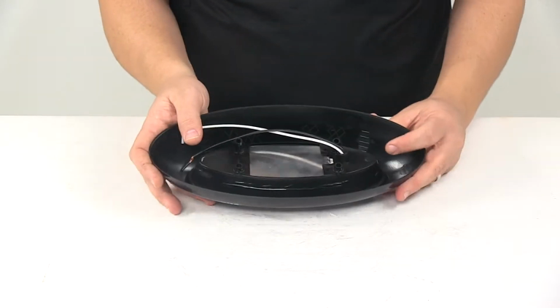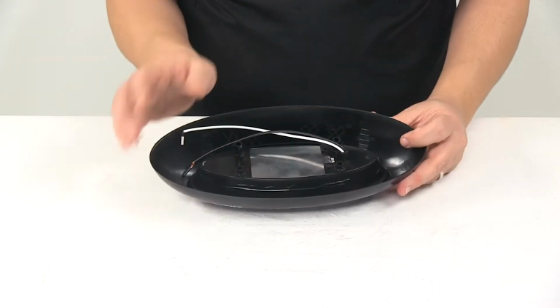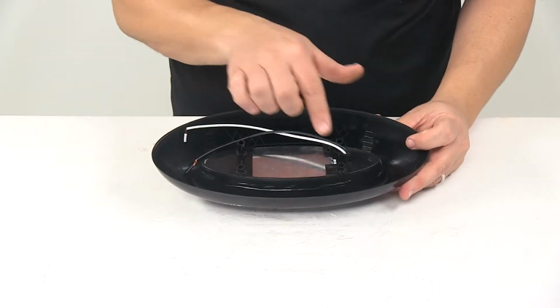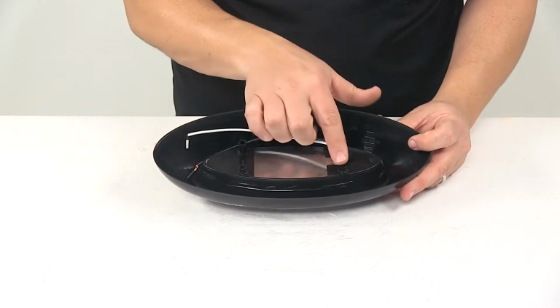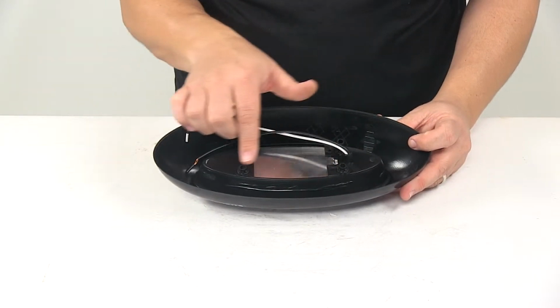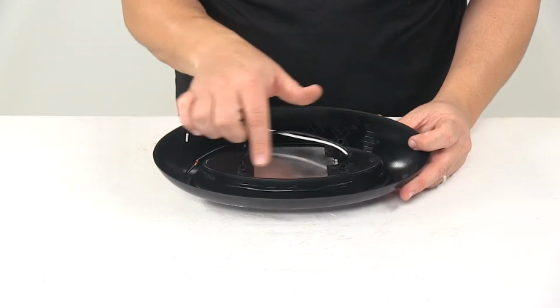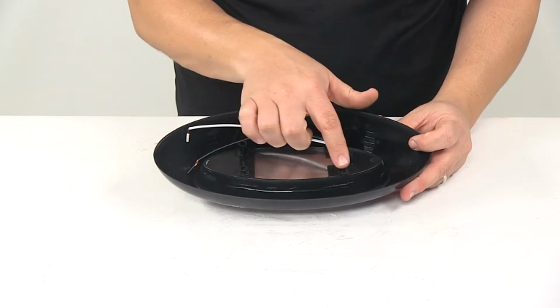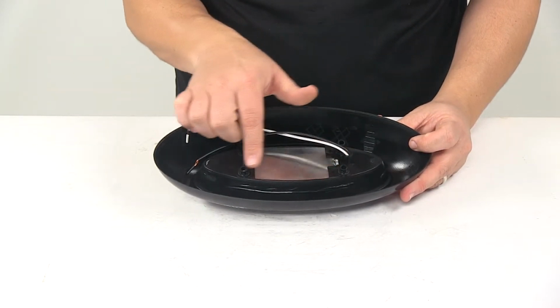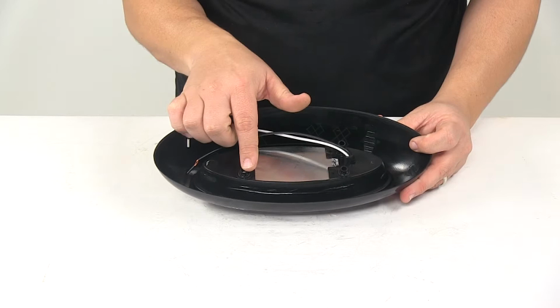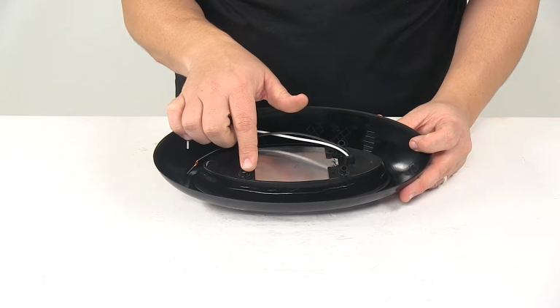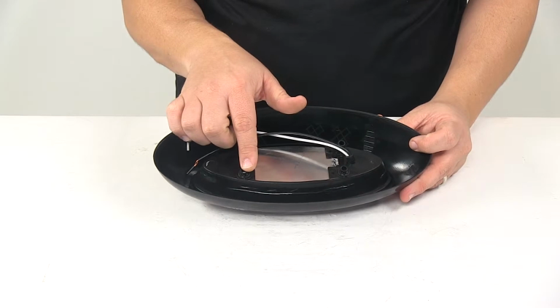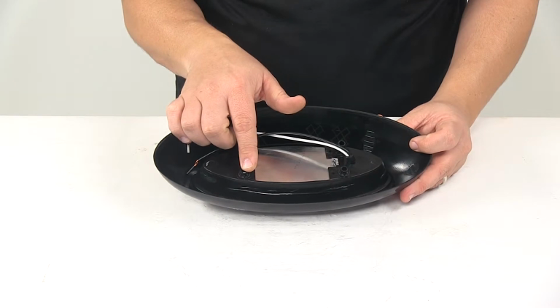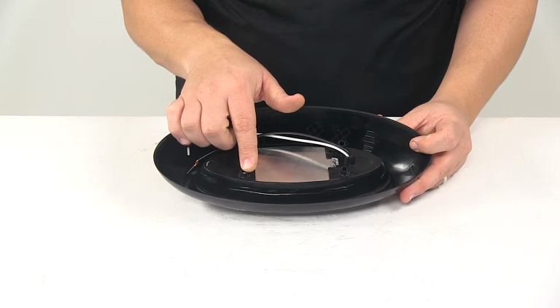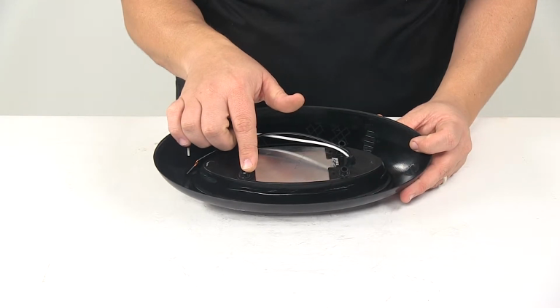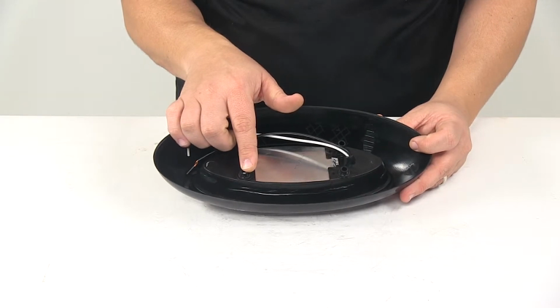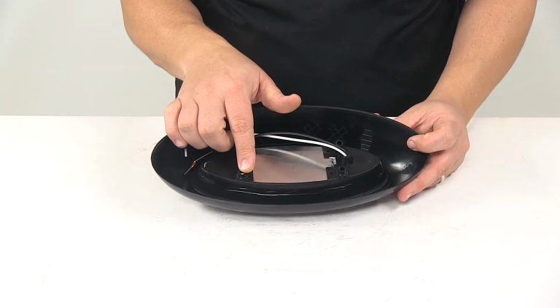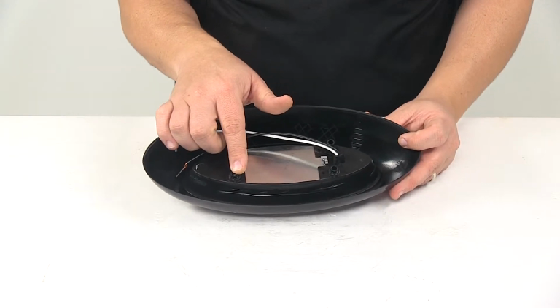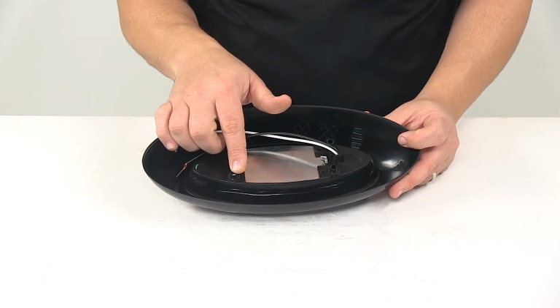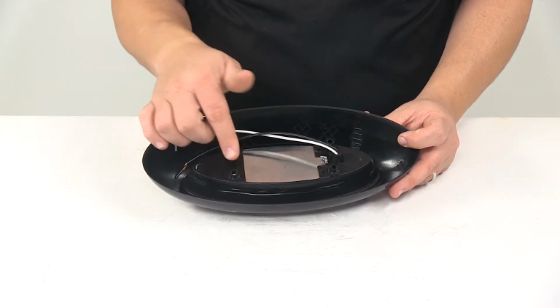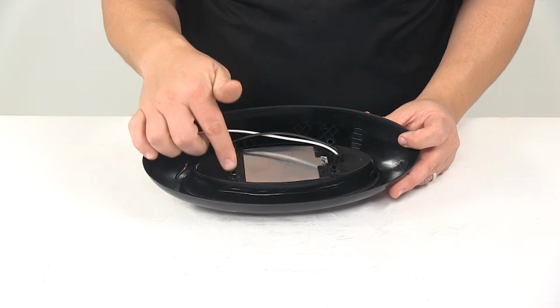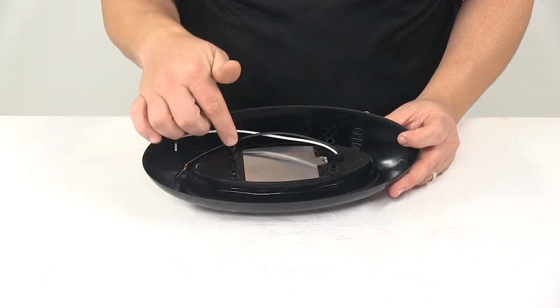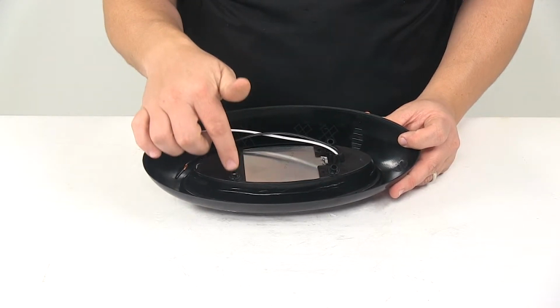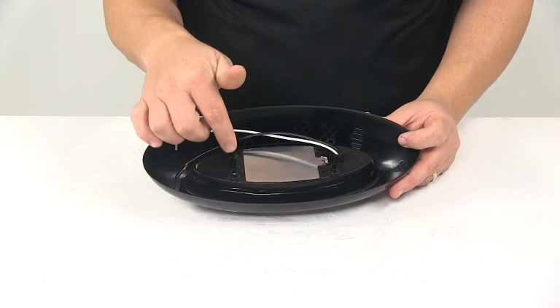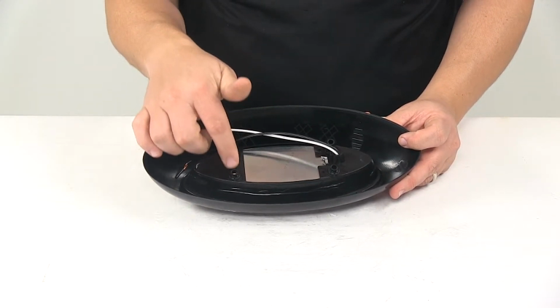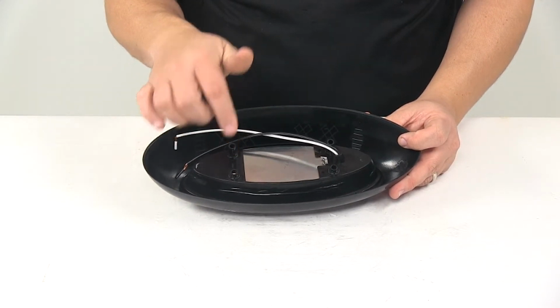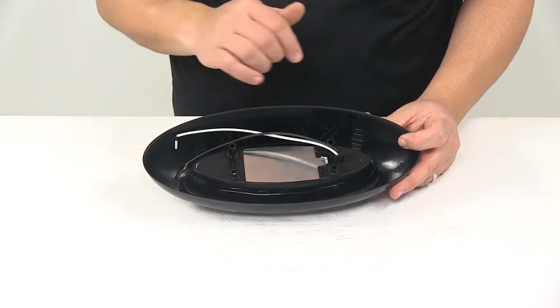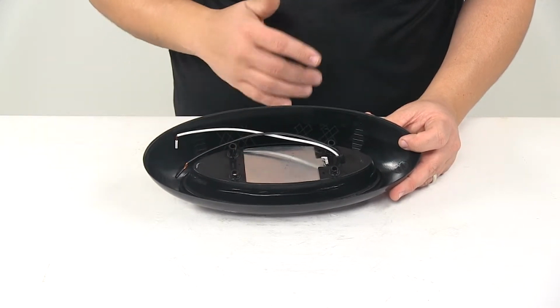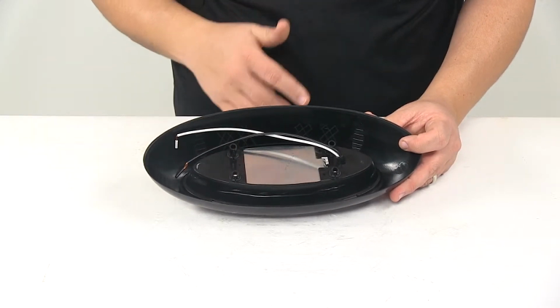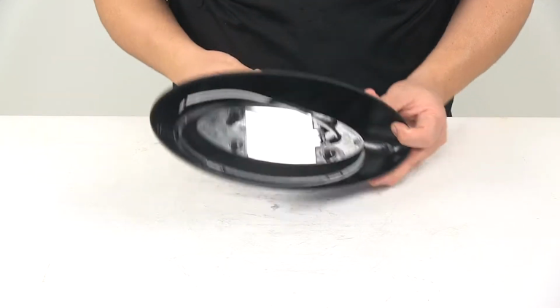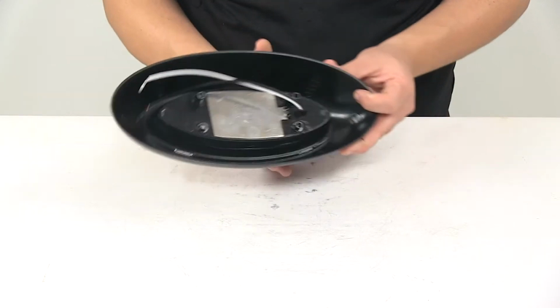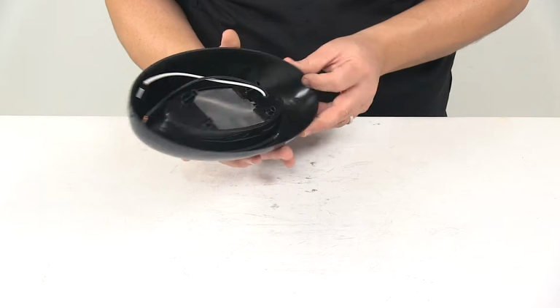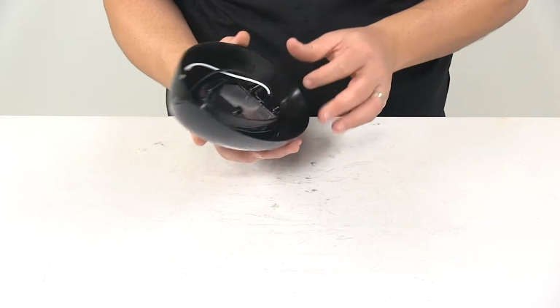When it comes to the mount holes, side to side they're separated on center by four and a quarter inches. Up and down, they're separated on center by about one and three-eighths inches.